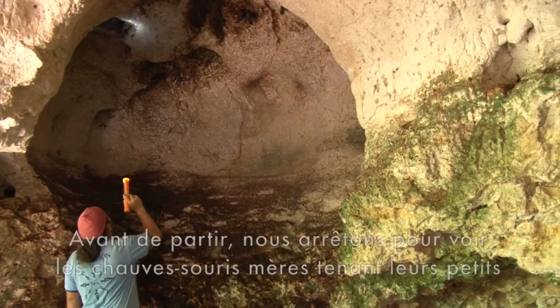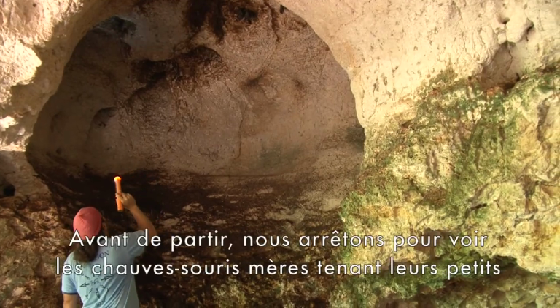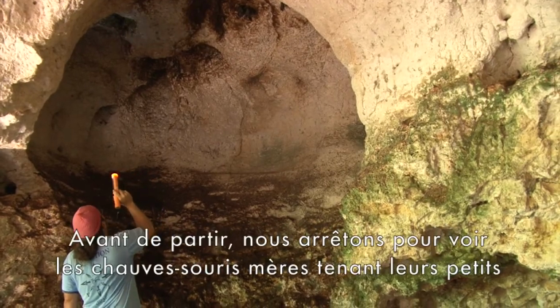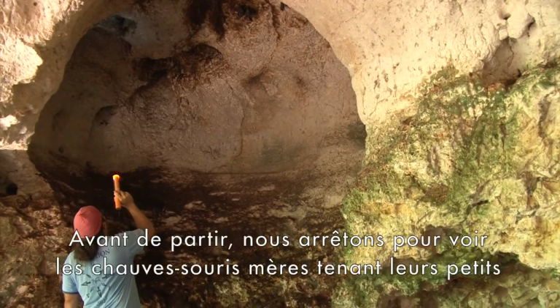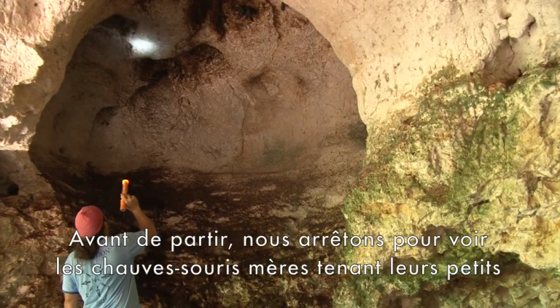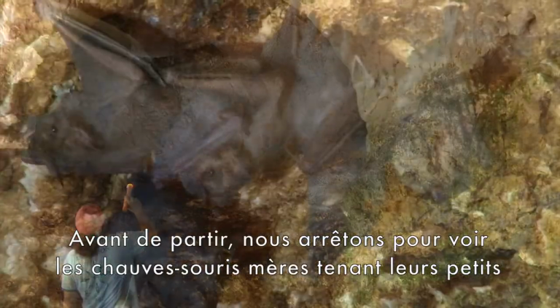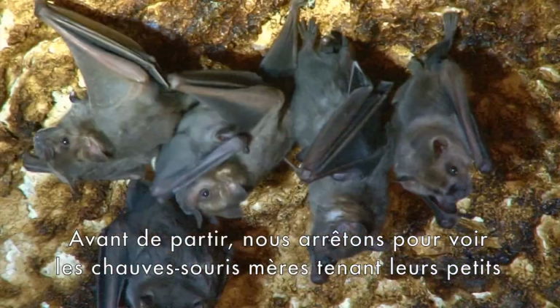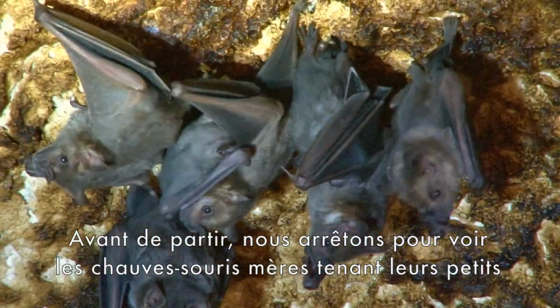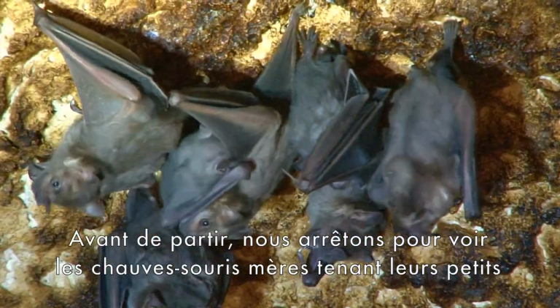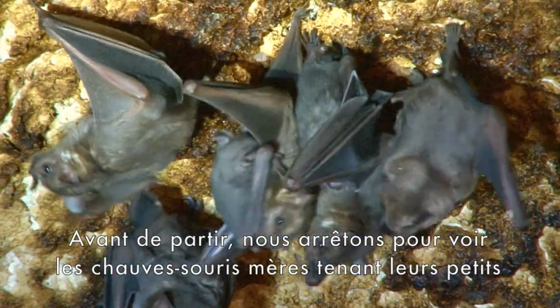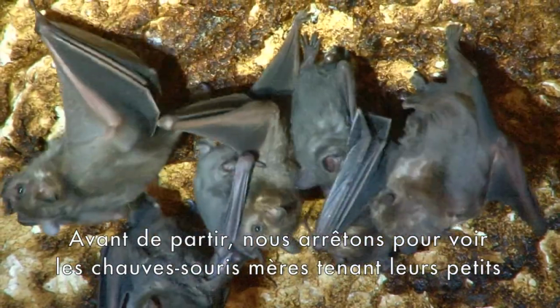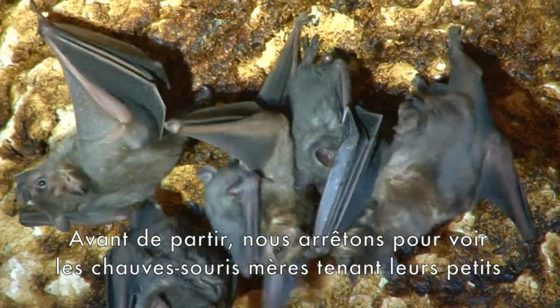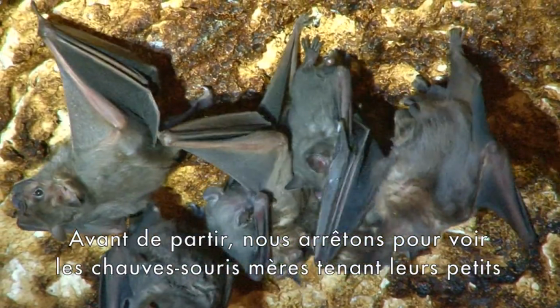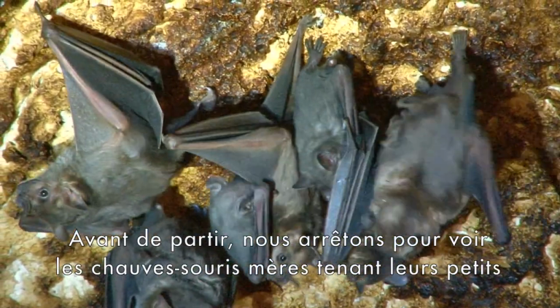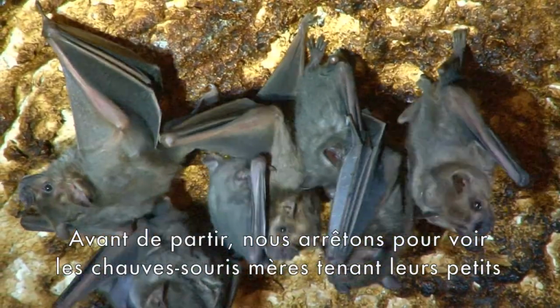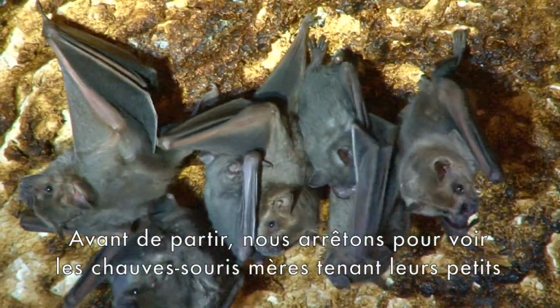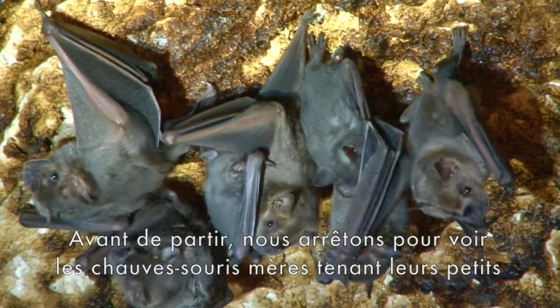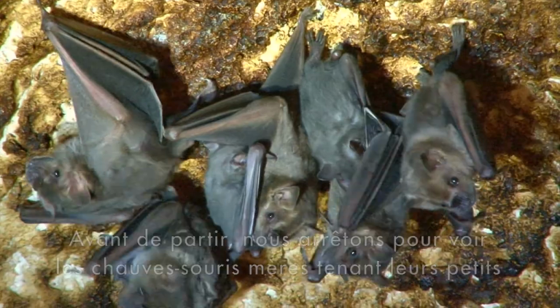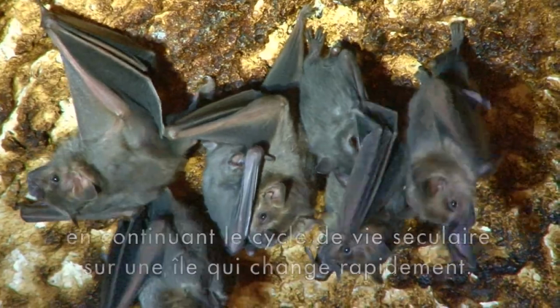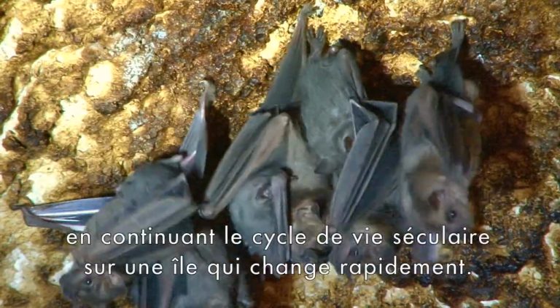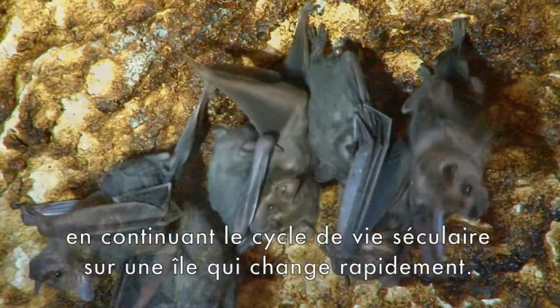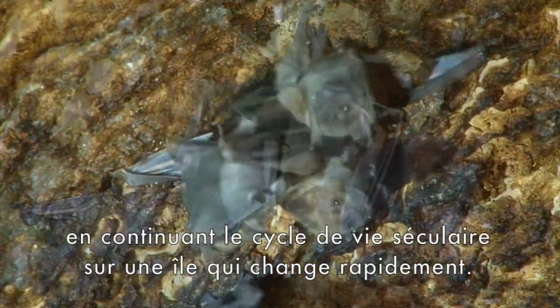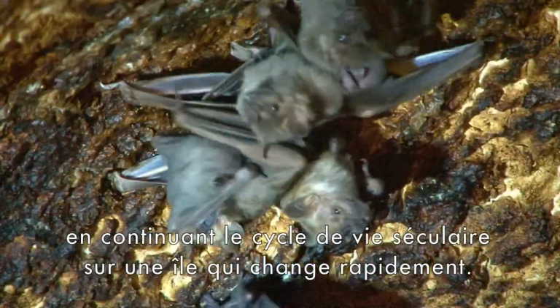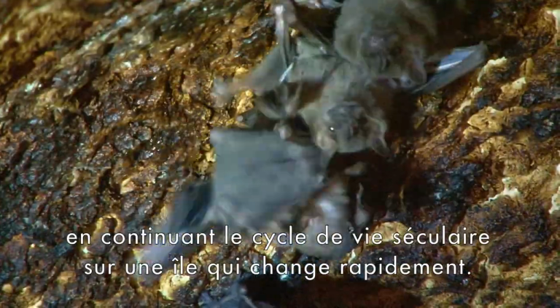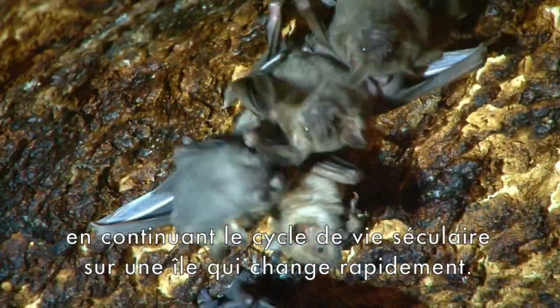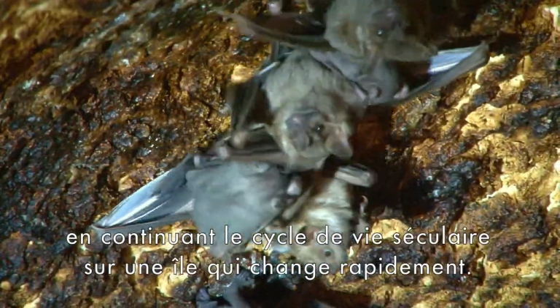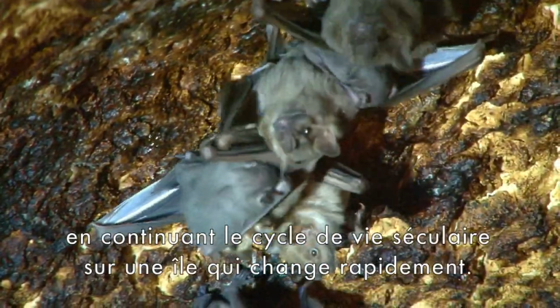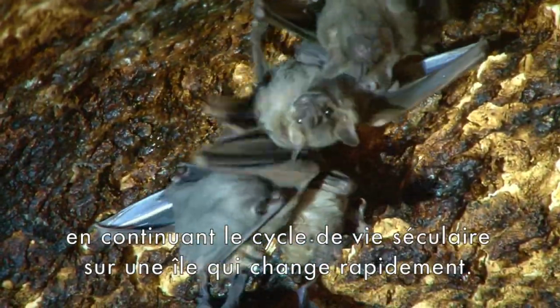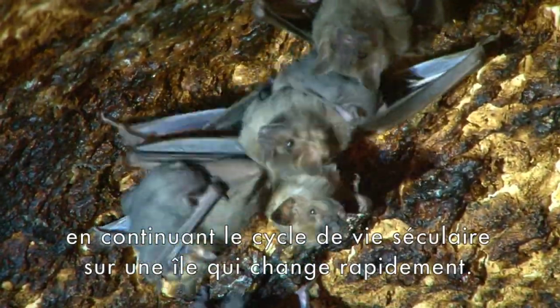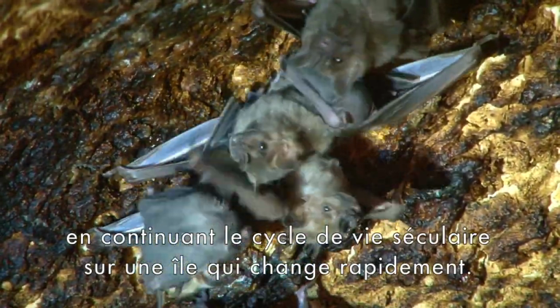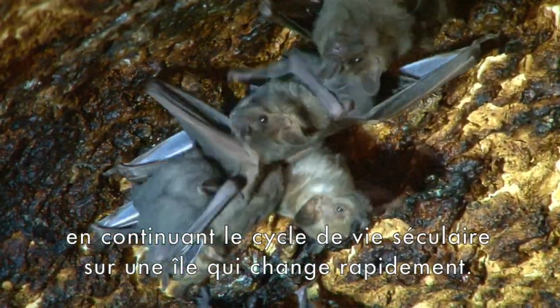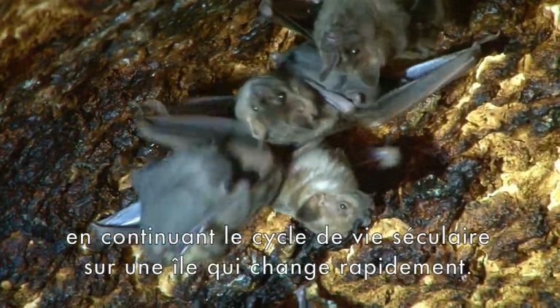Before we leave, we stop to see the mother bats holding their young, continuing the age-old cycle of life on a rapidly changing island.